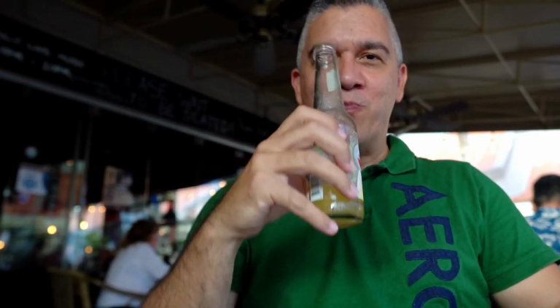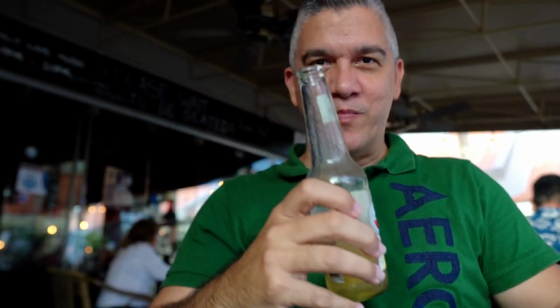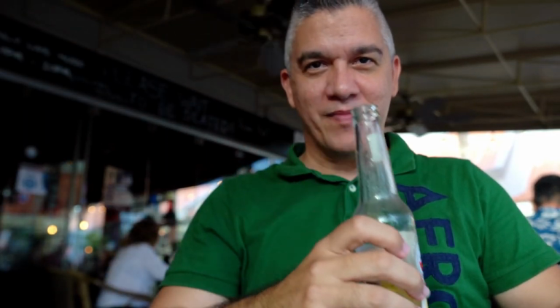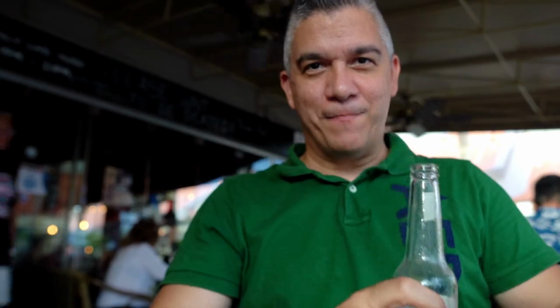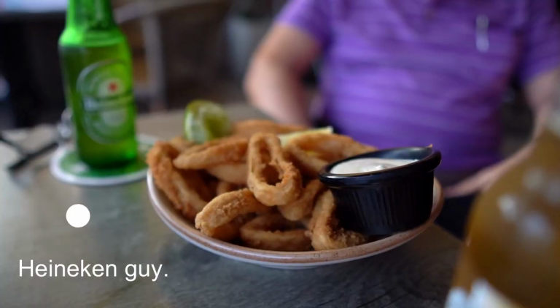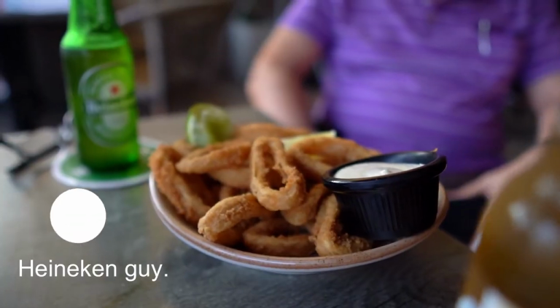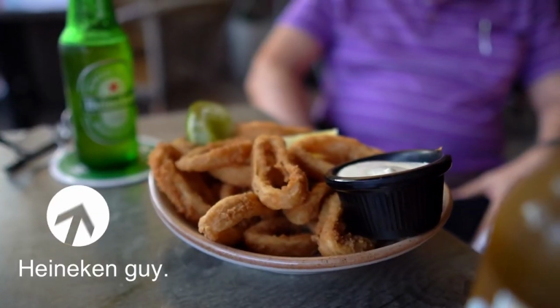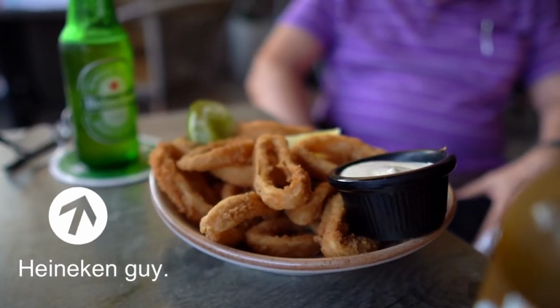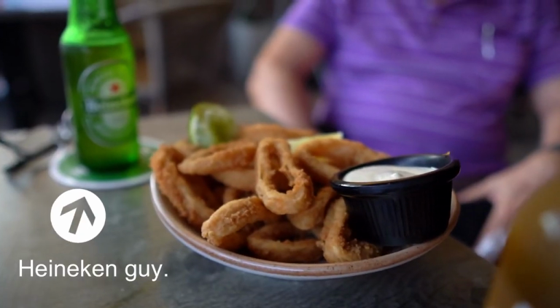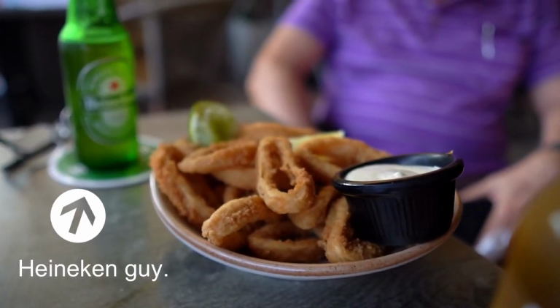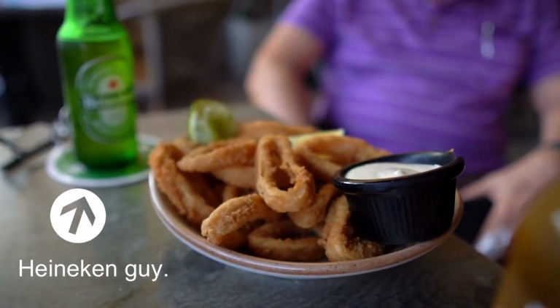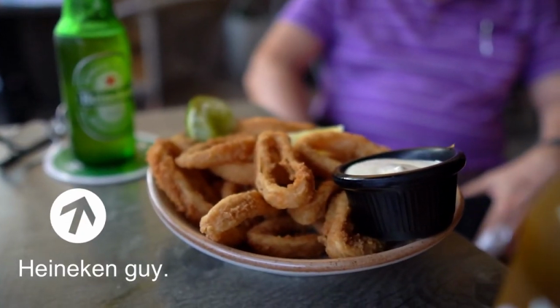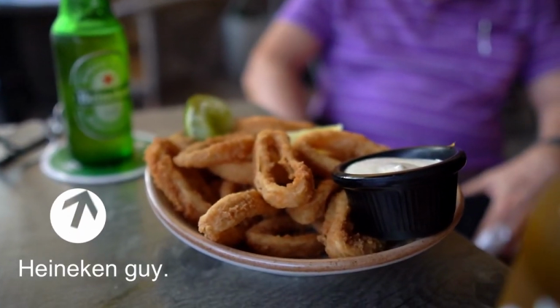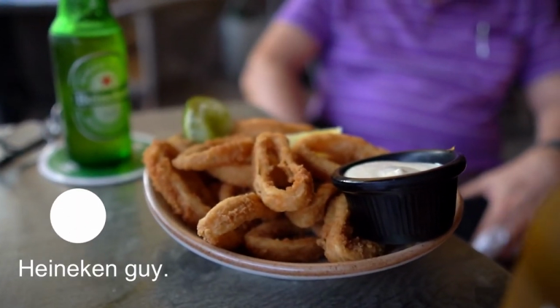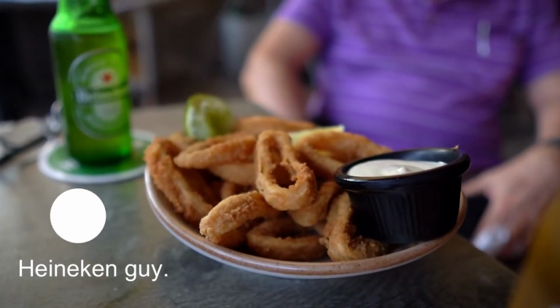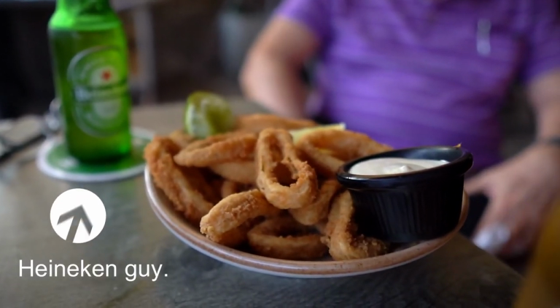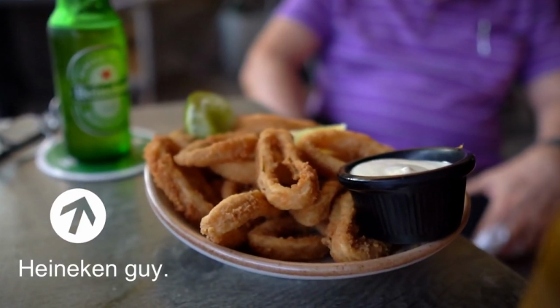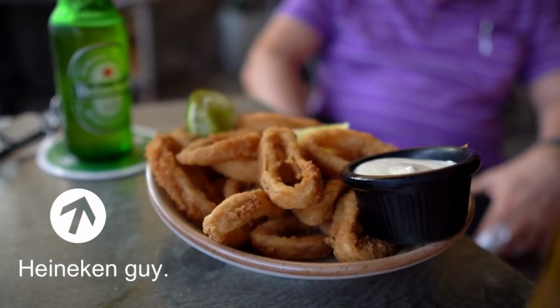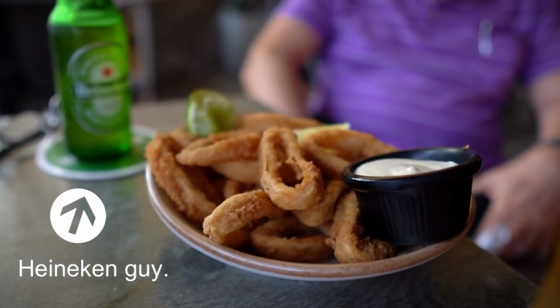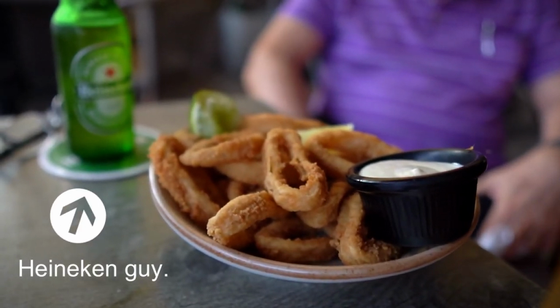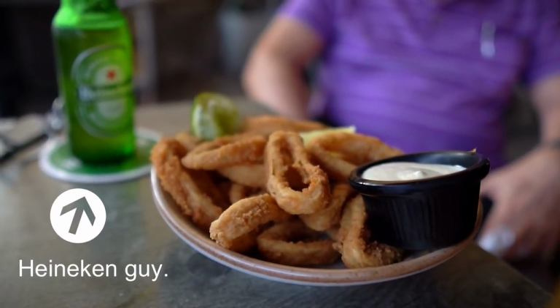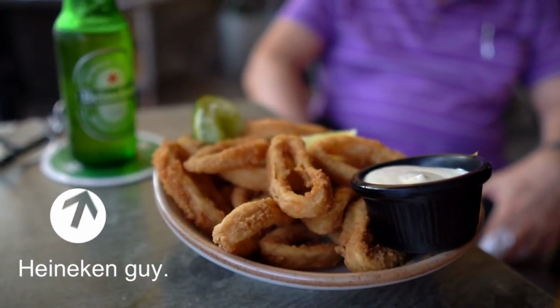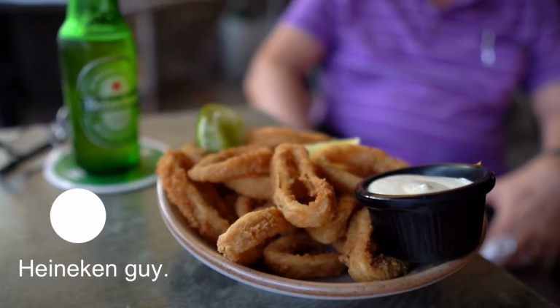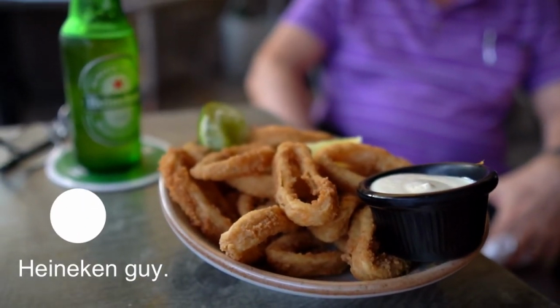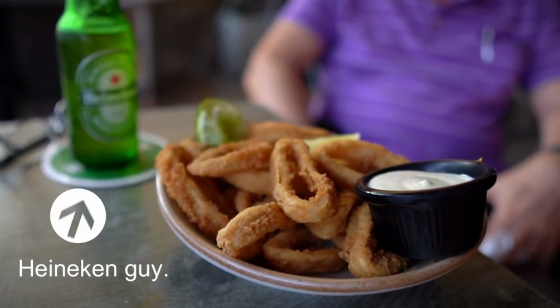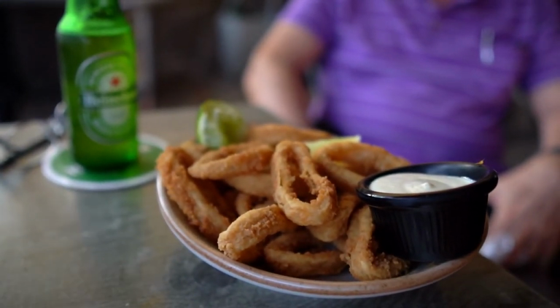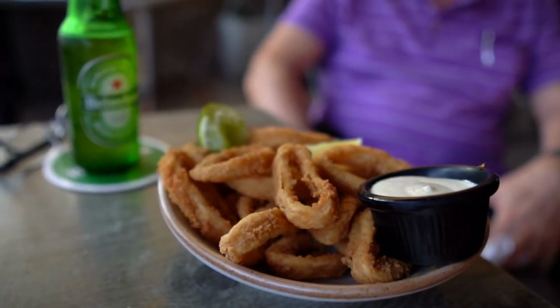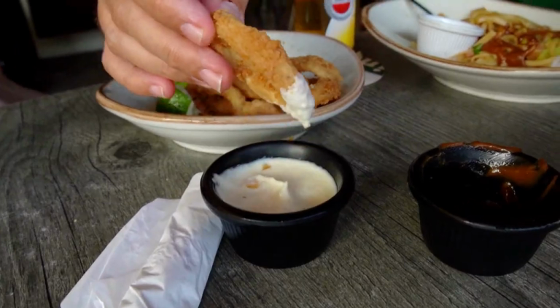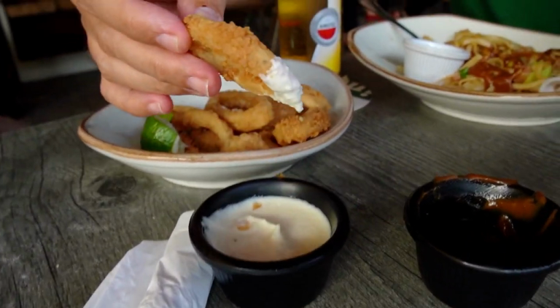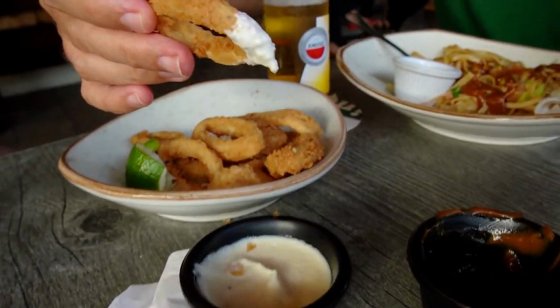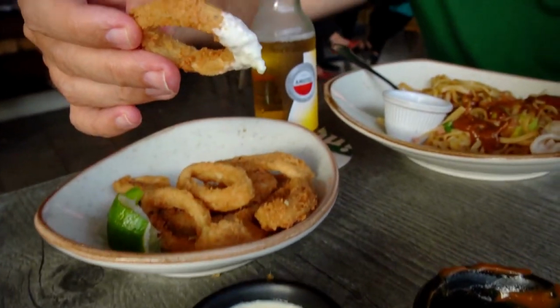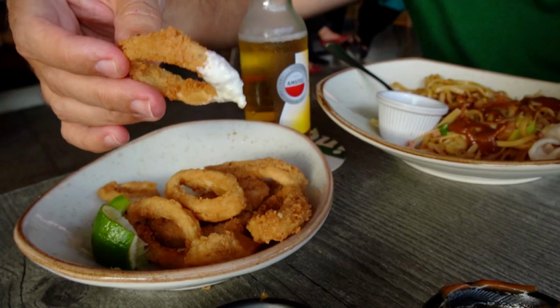Afterwards, it was a plate of deep-fried calamari, which is available any time of the year at Café de Plaza.